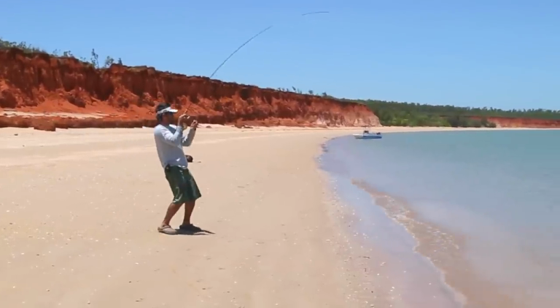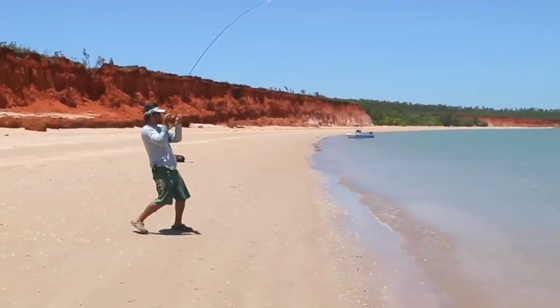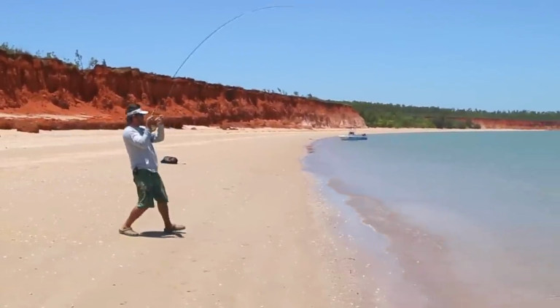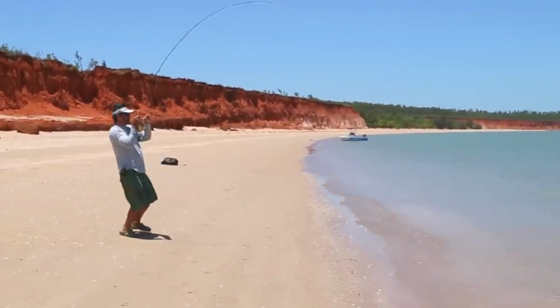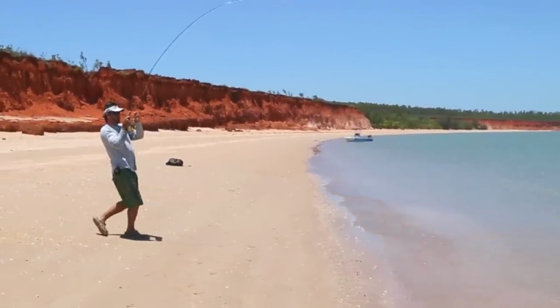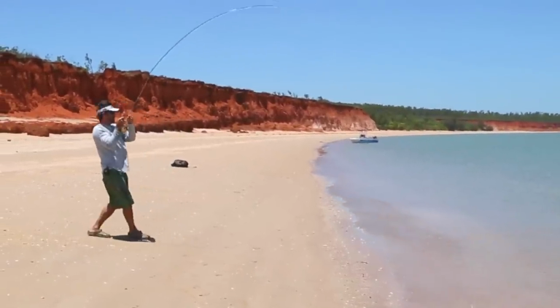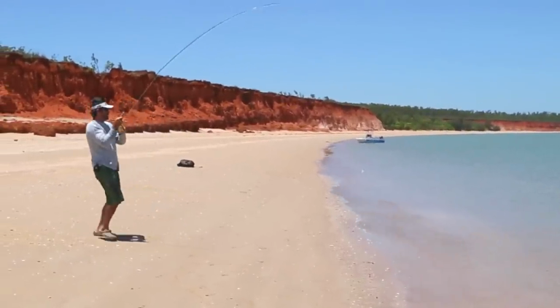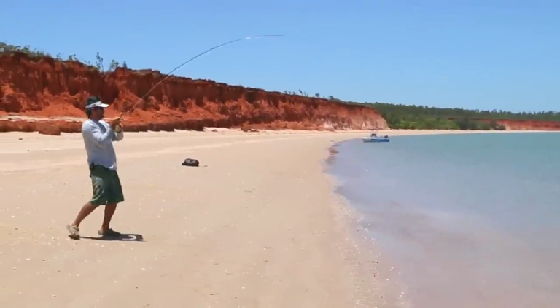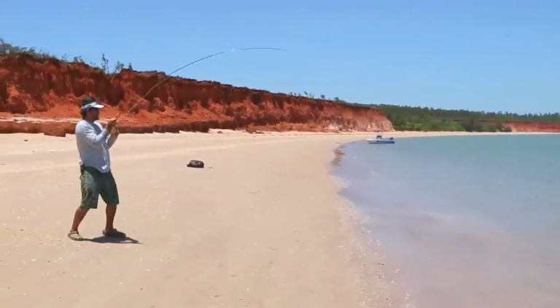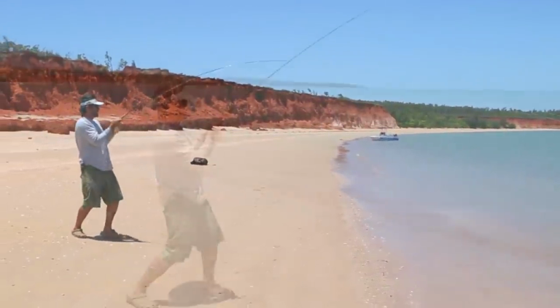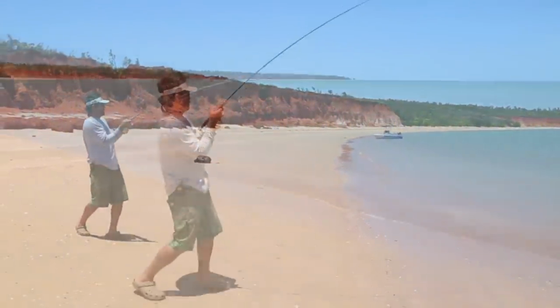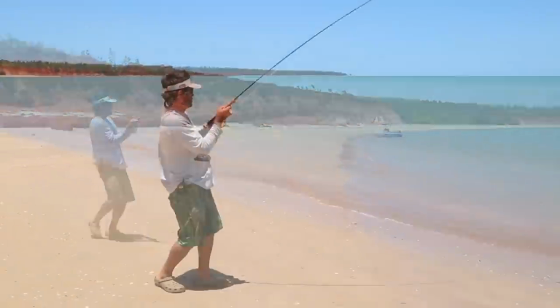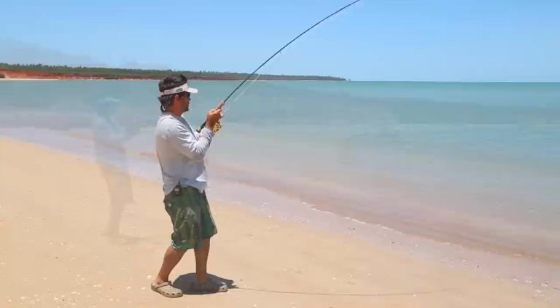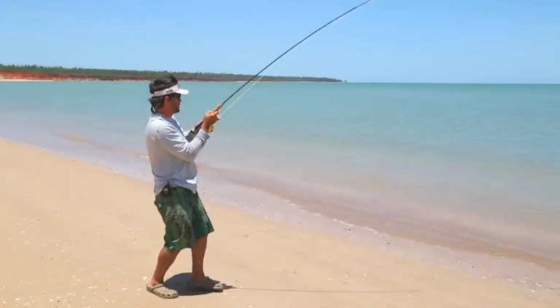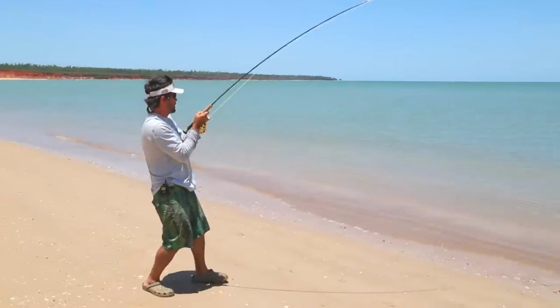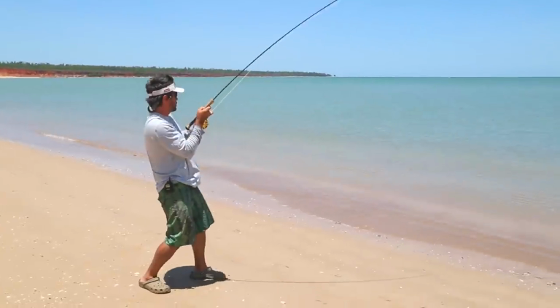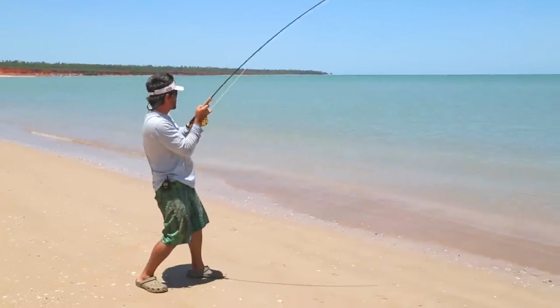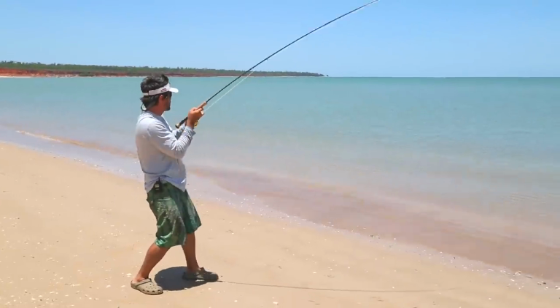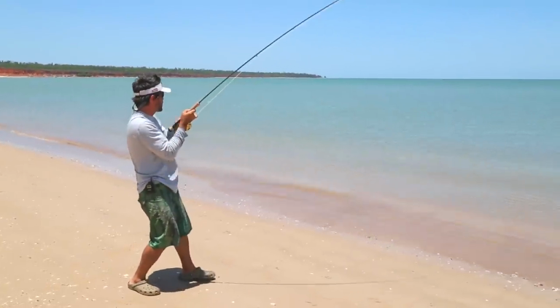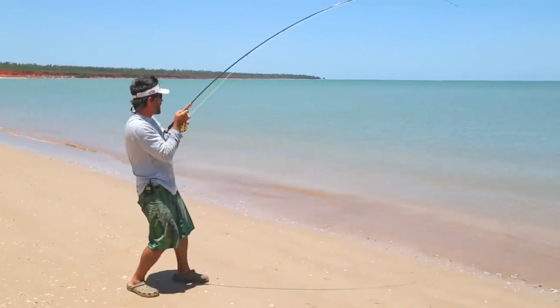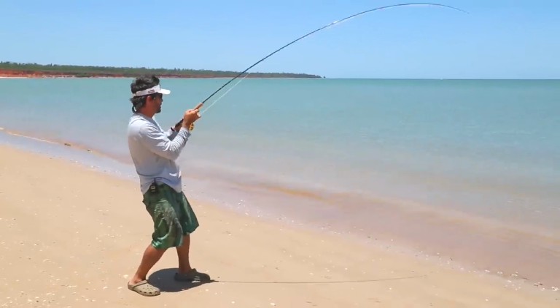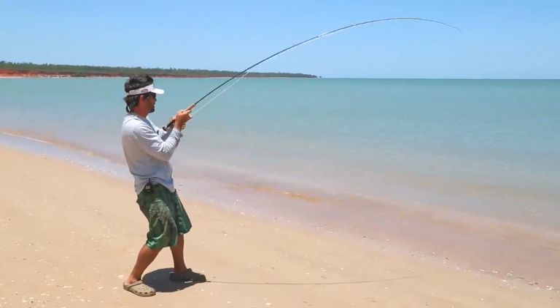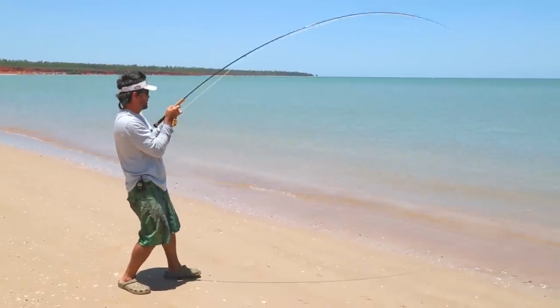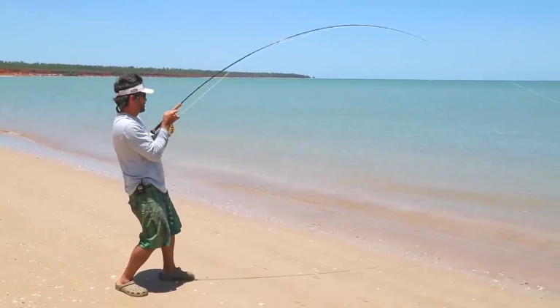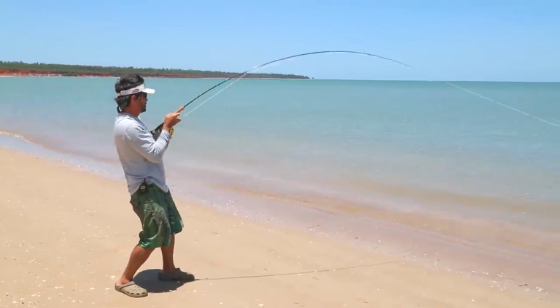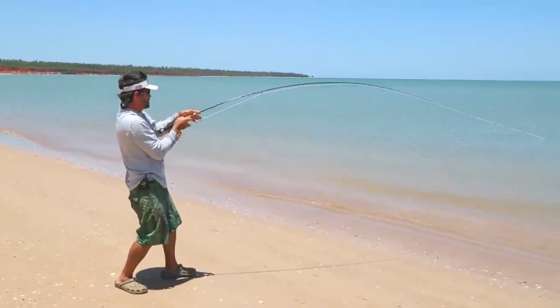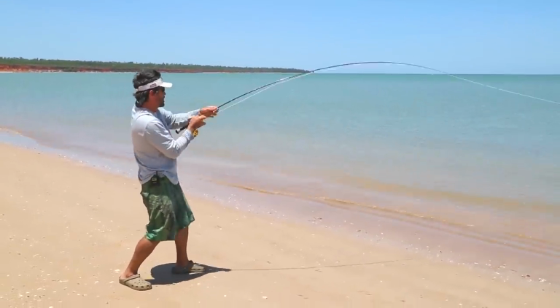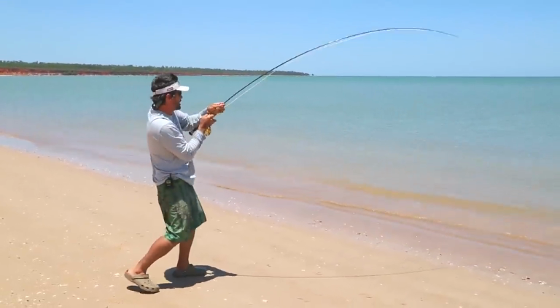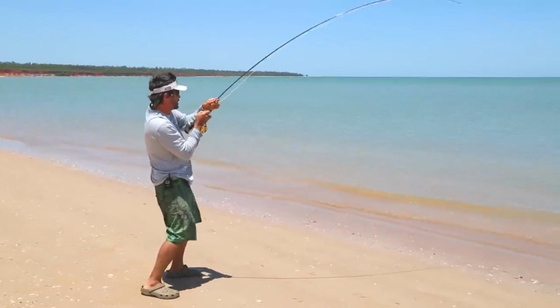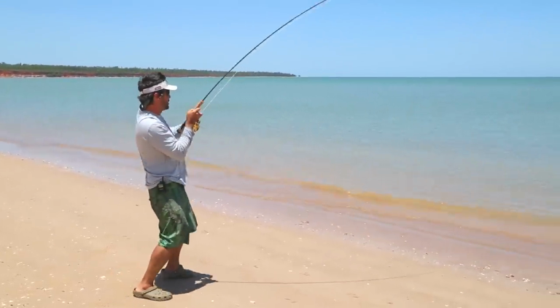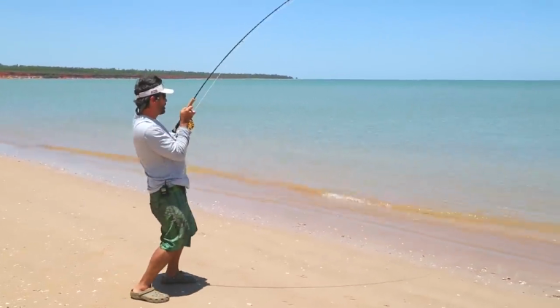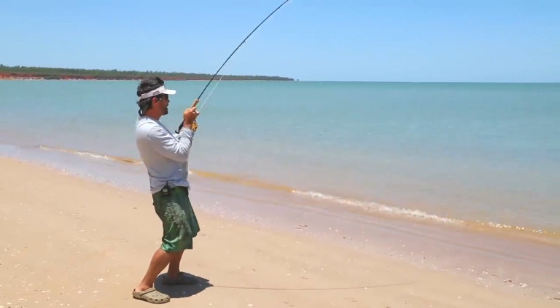Just slowly get him onto the reel — now he's on the reel. There's a shark out a little bit wider.